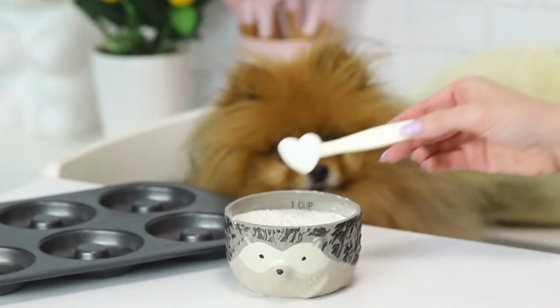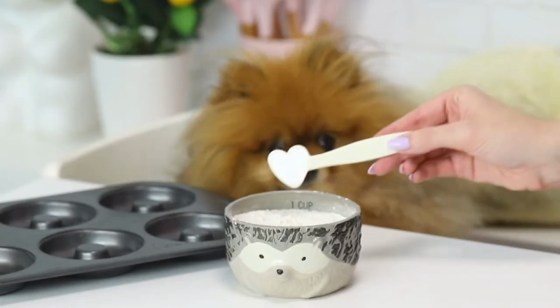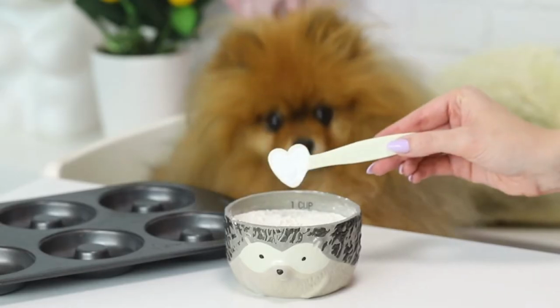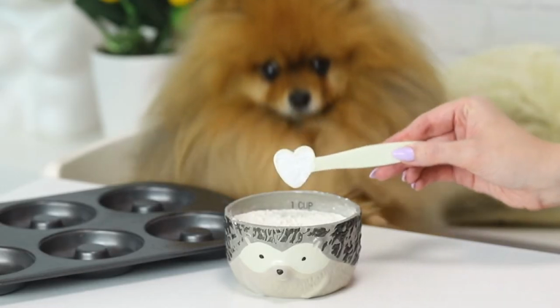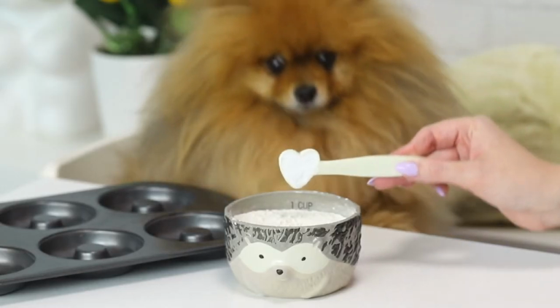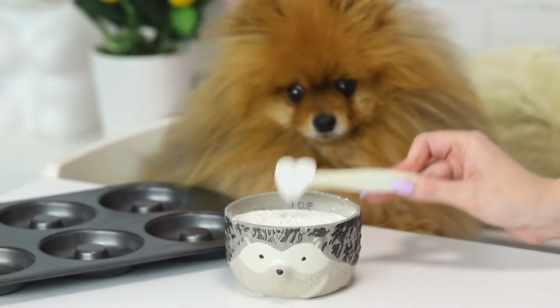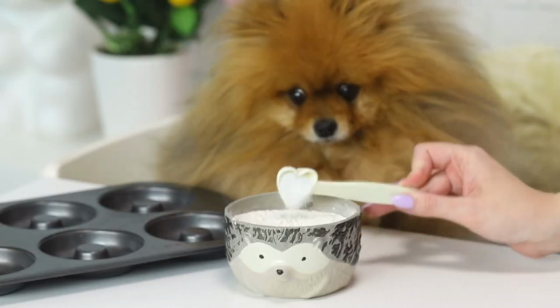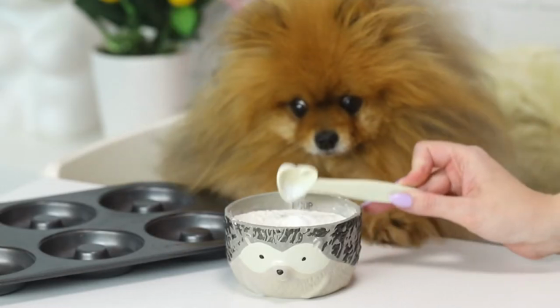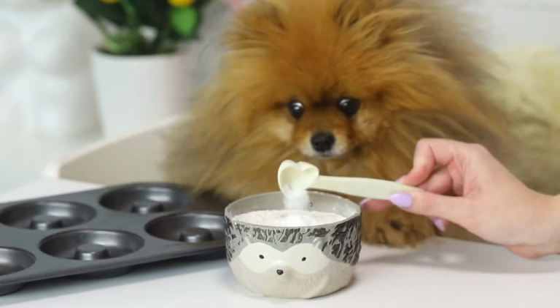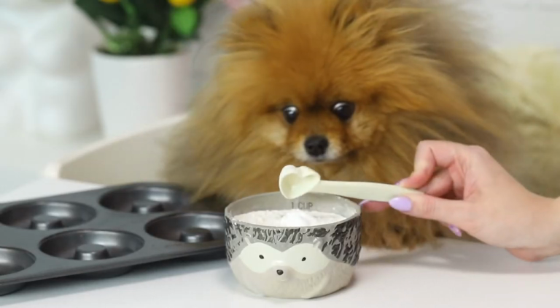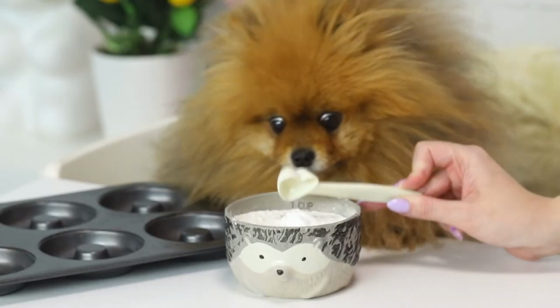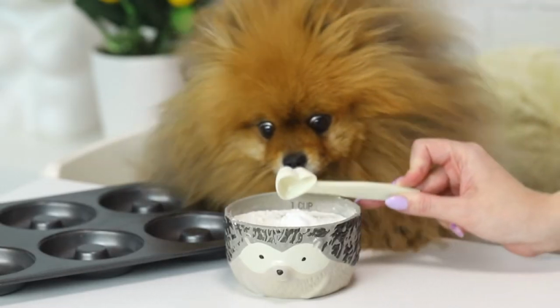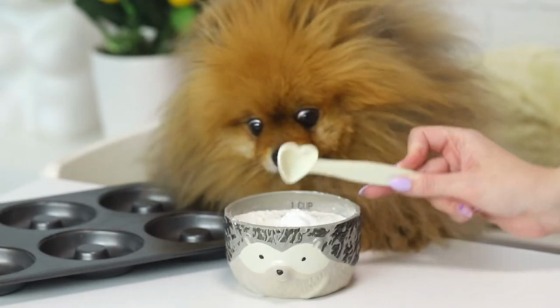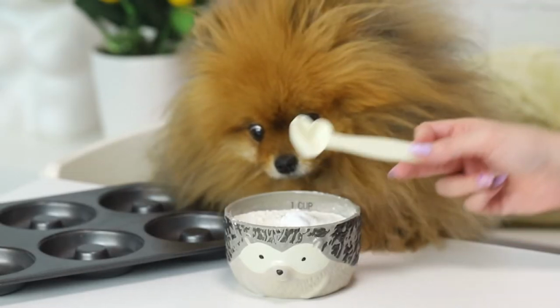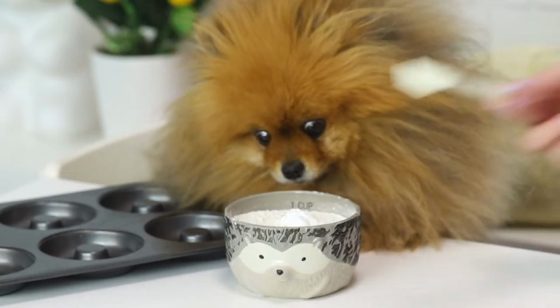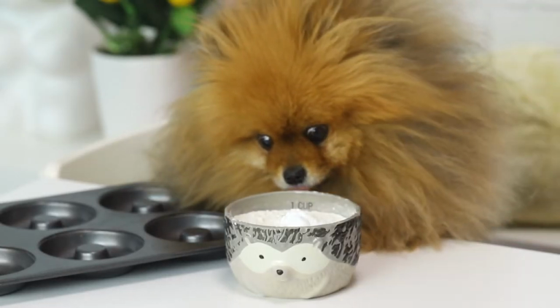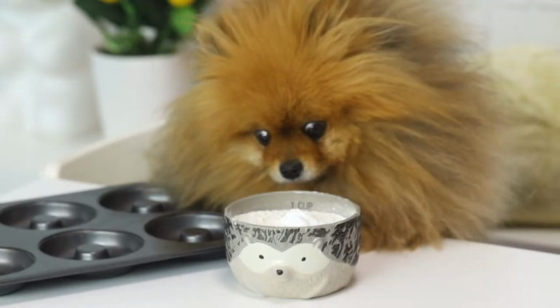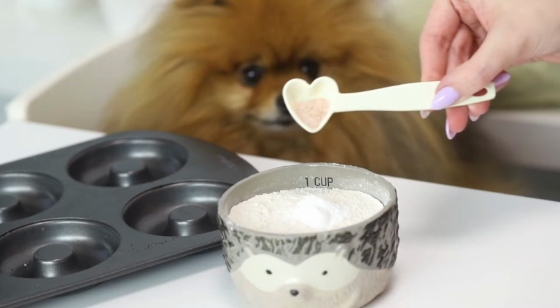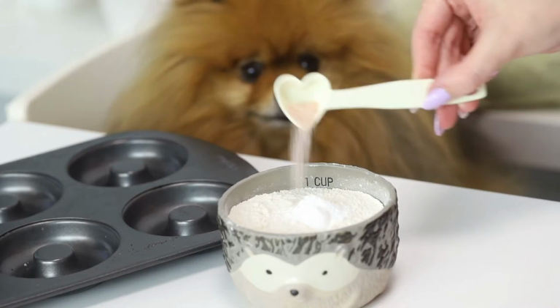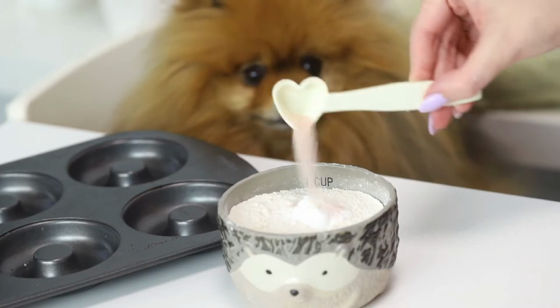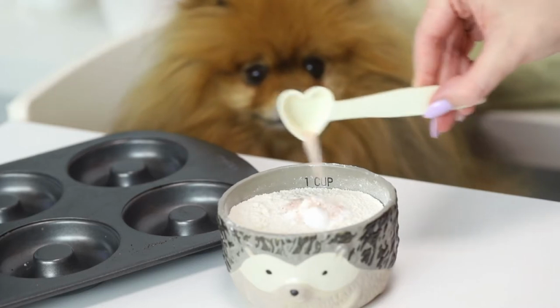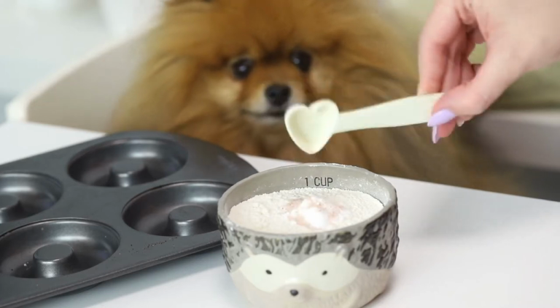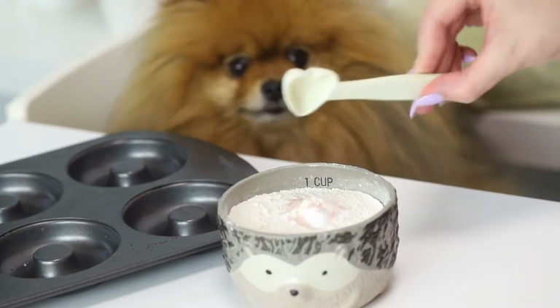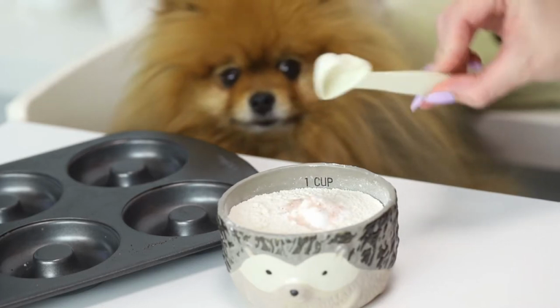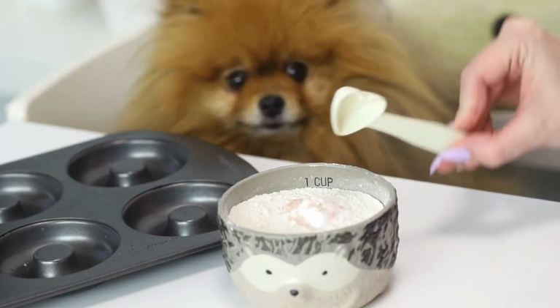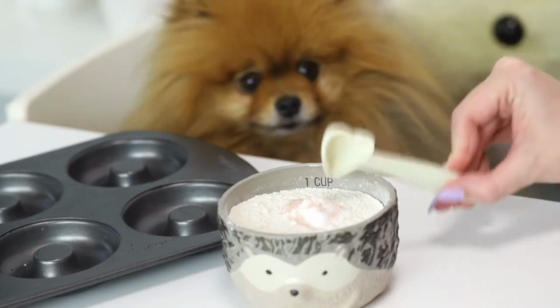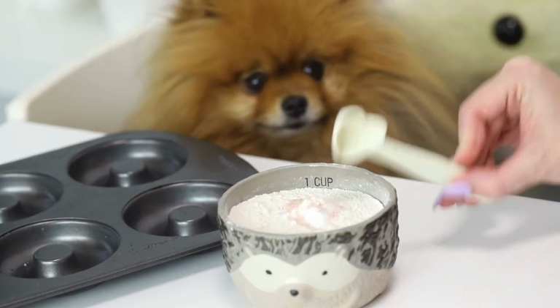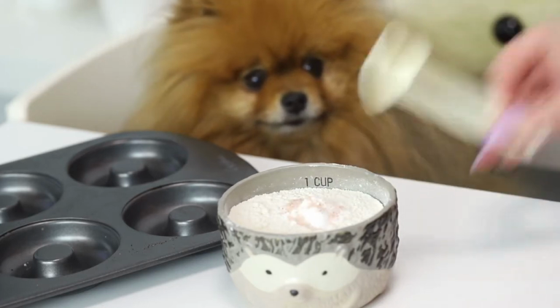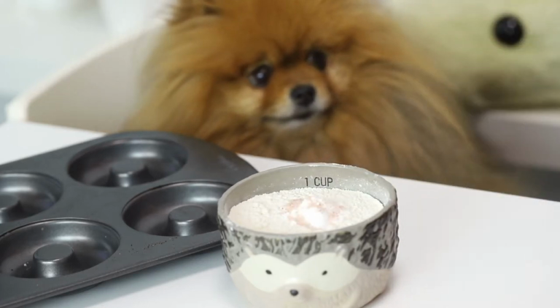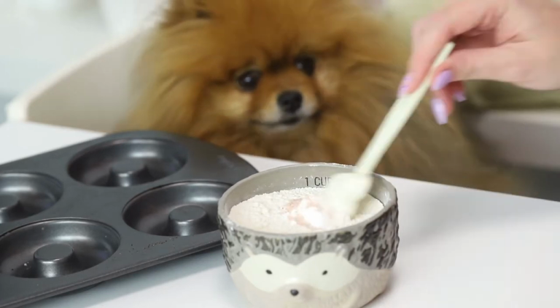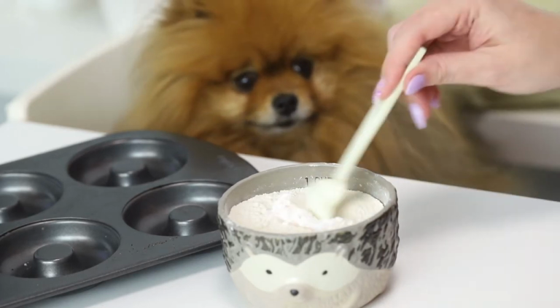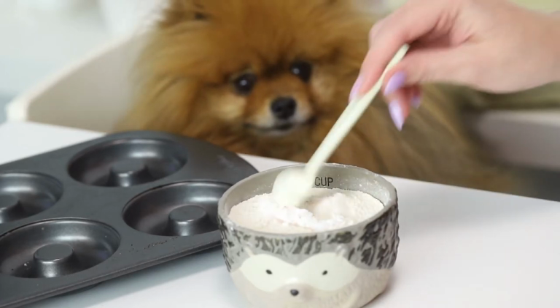First I'm going to add the flour, the baking powder, and some salt into a small bowl and whisk that together.